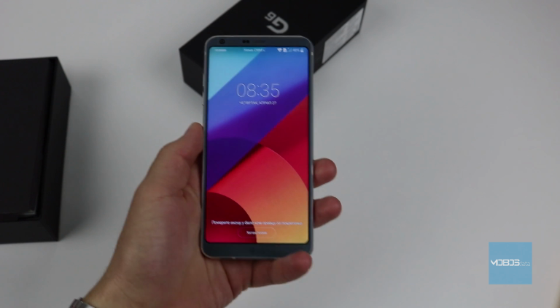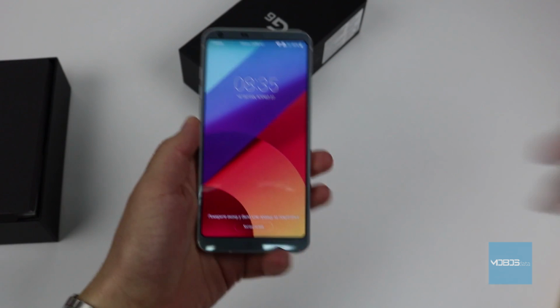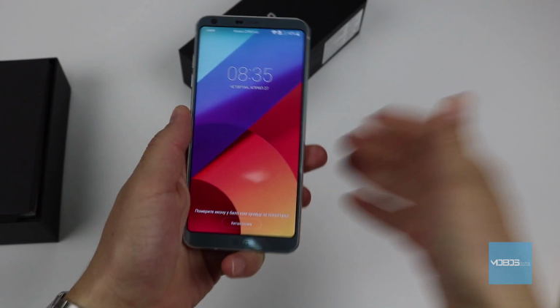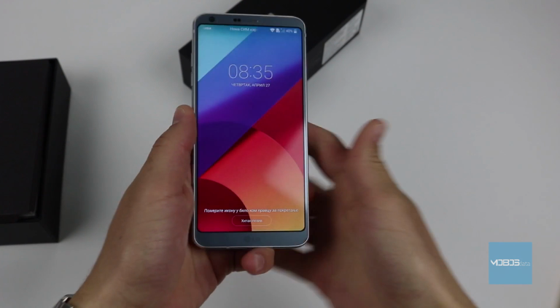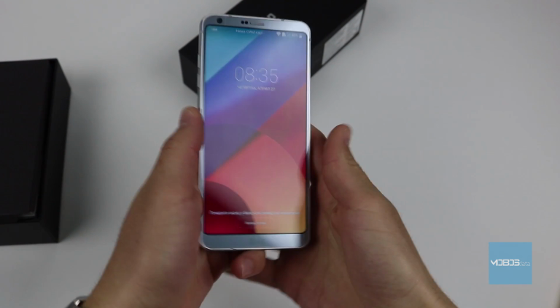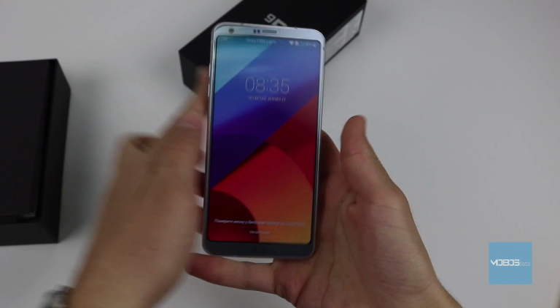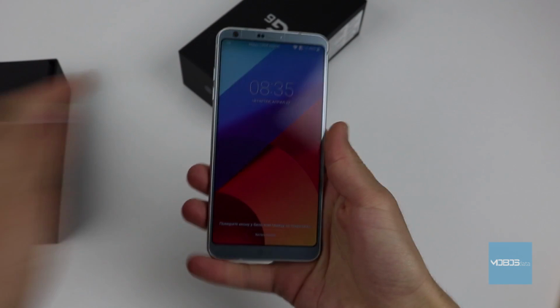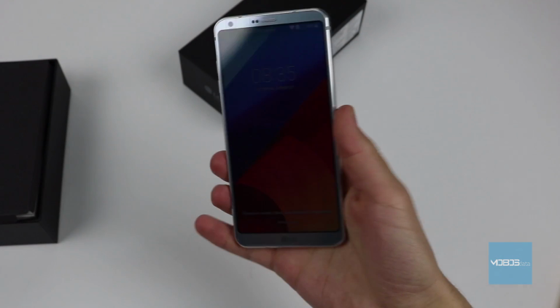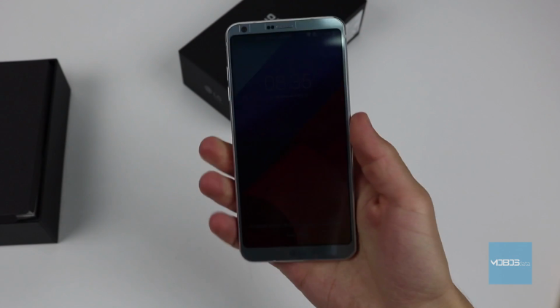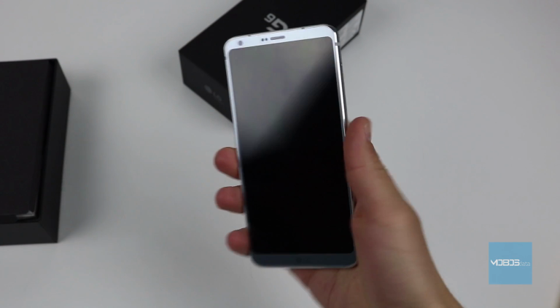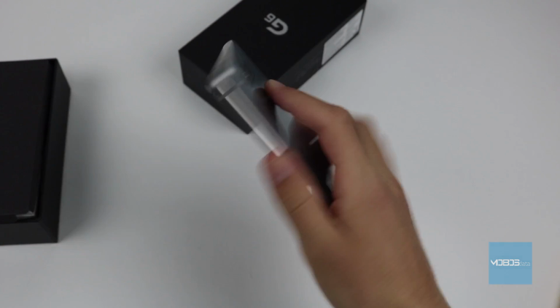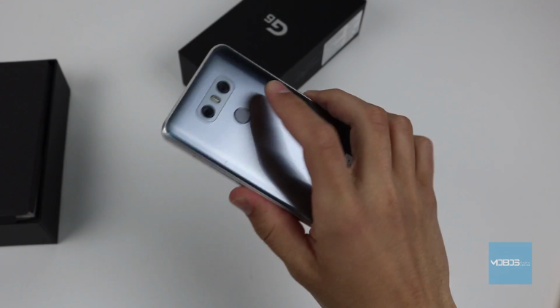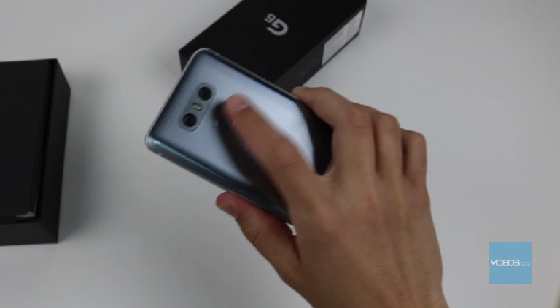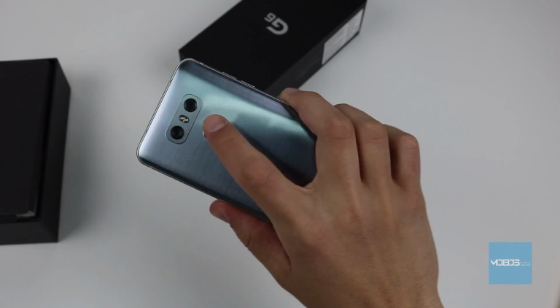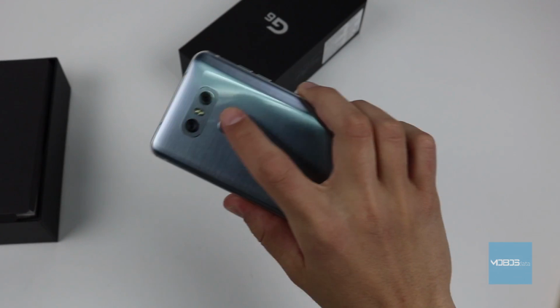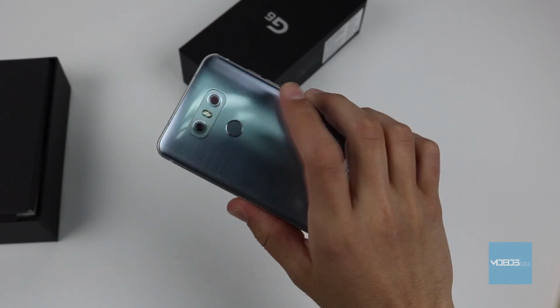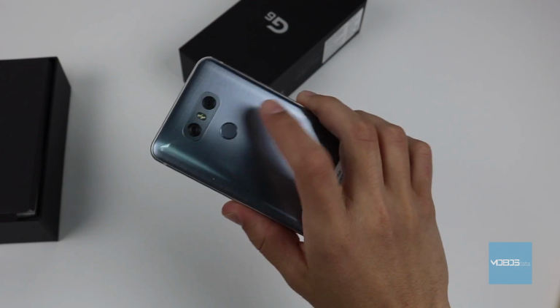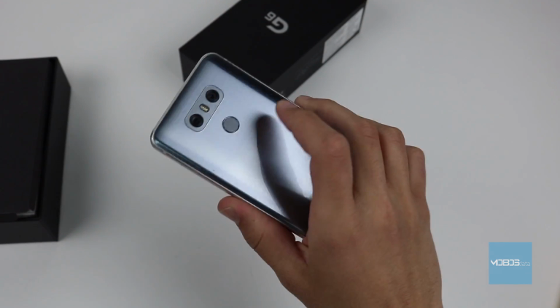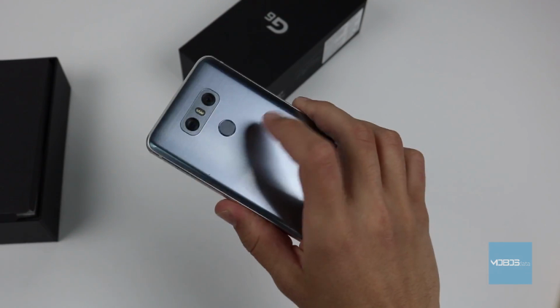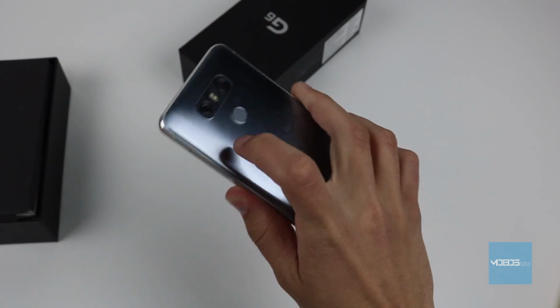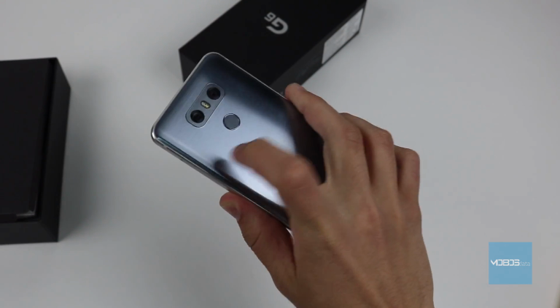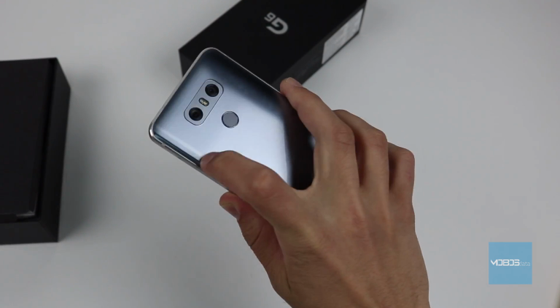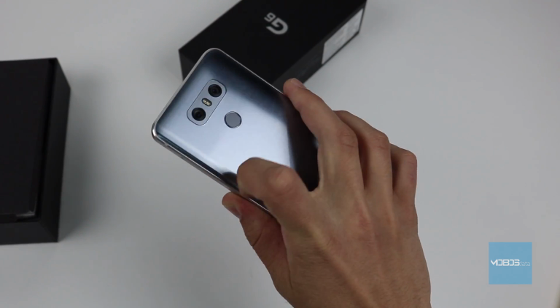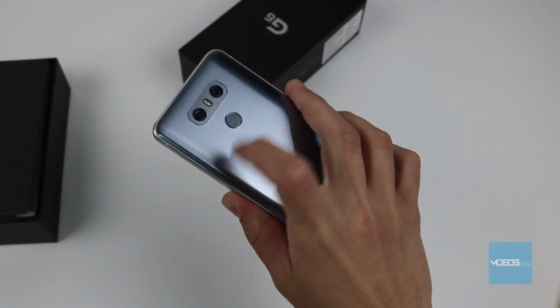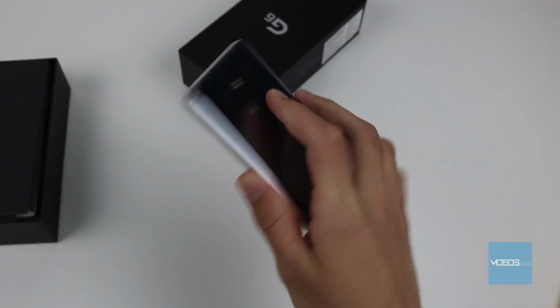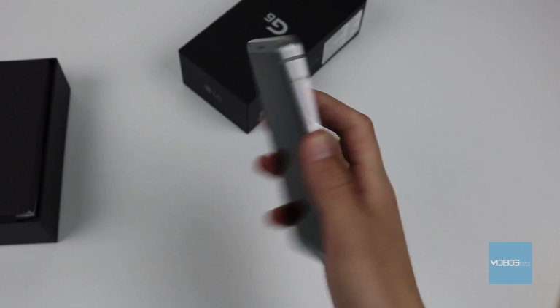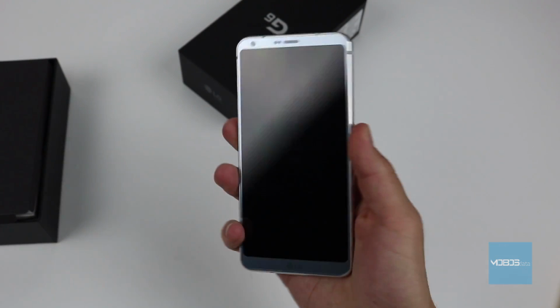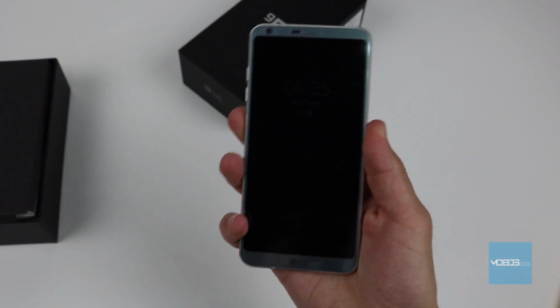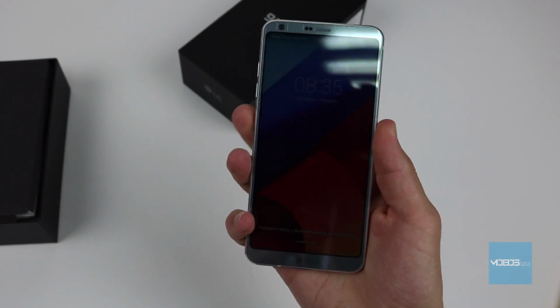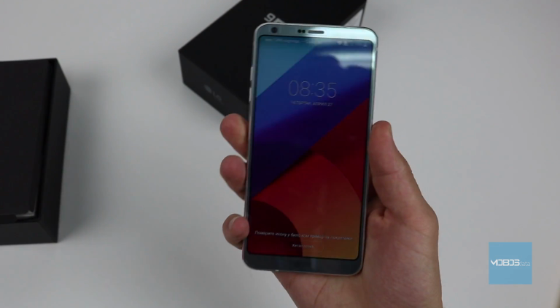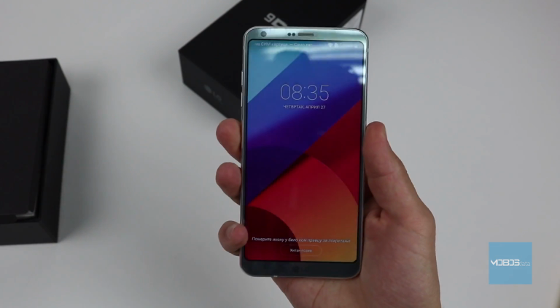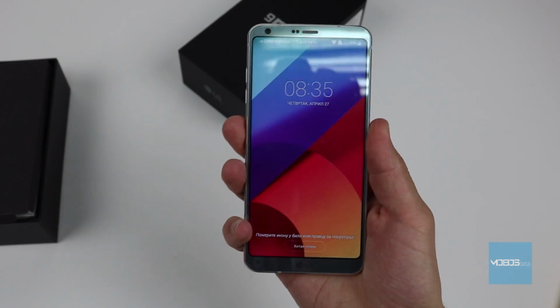Hello people, in this video we will perform the hard reset of the LG G6 device.